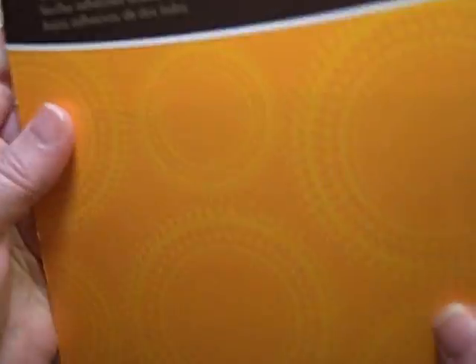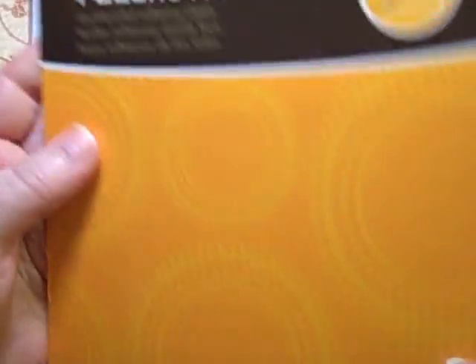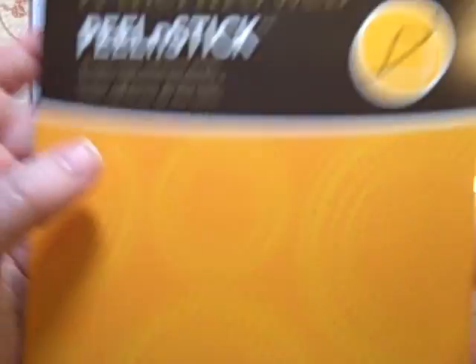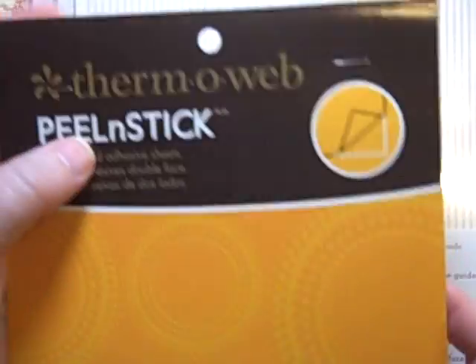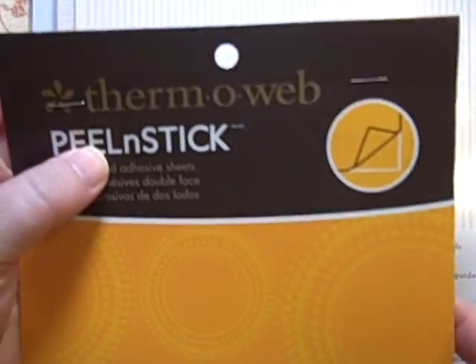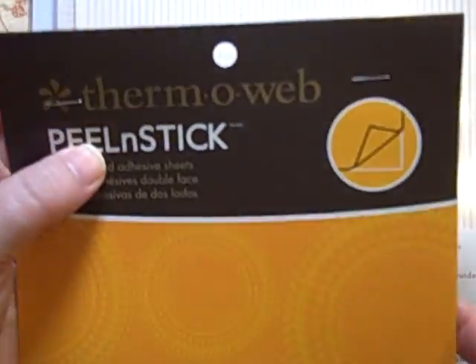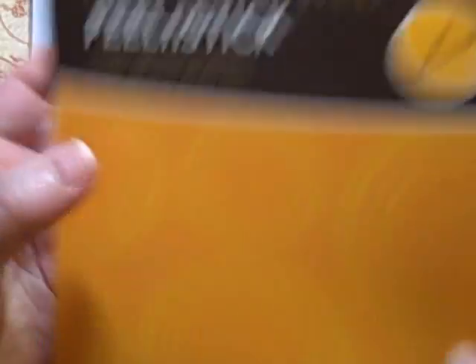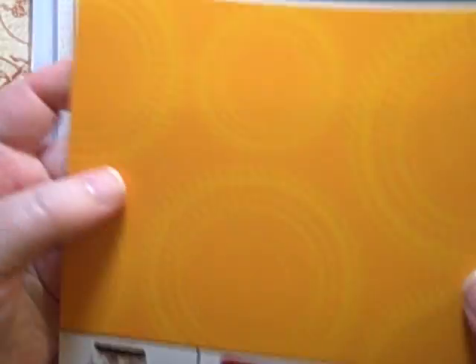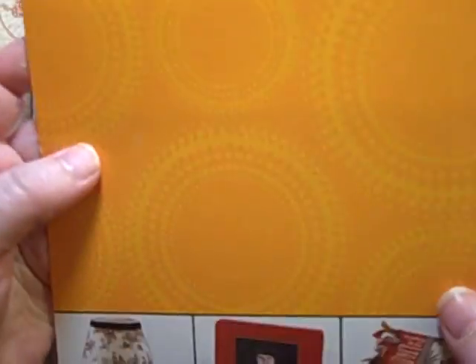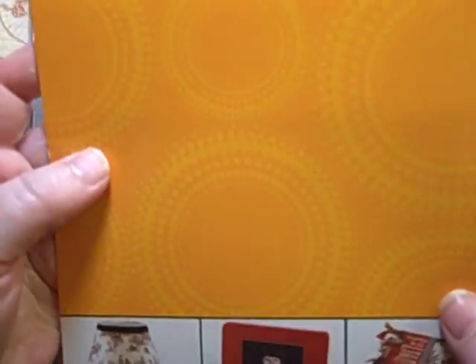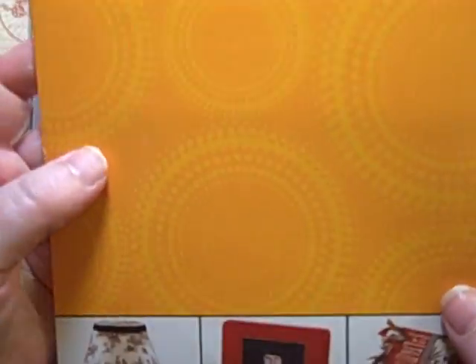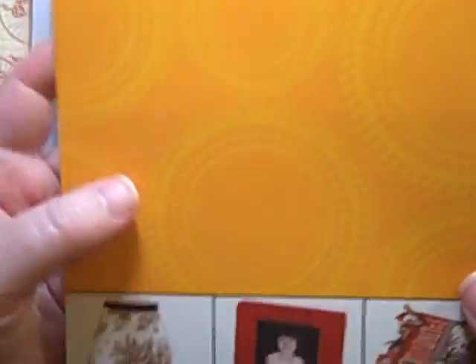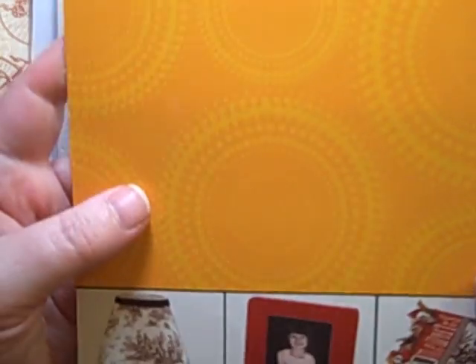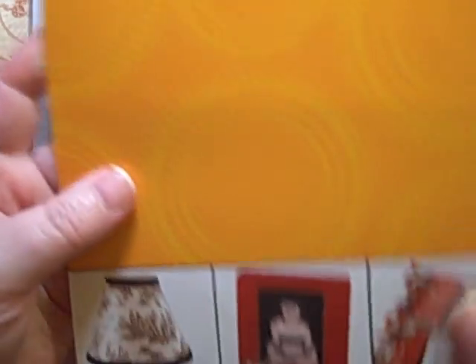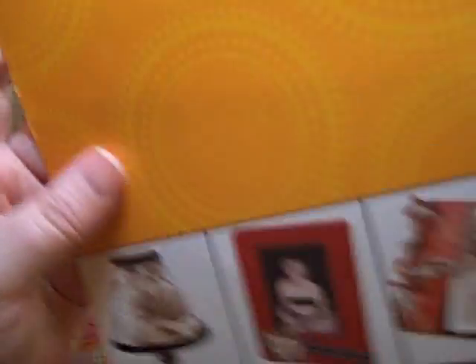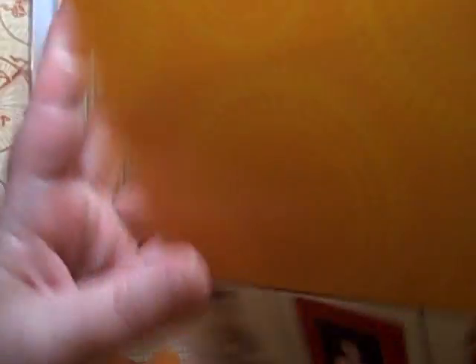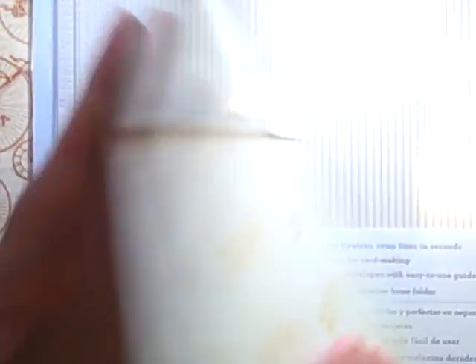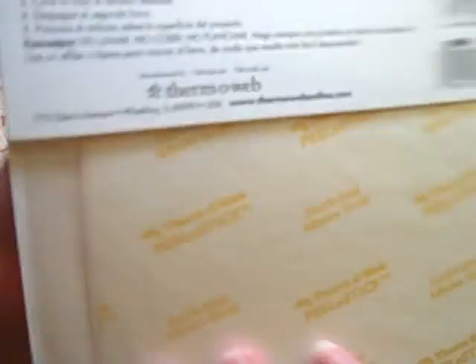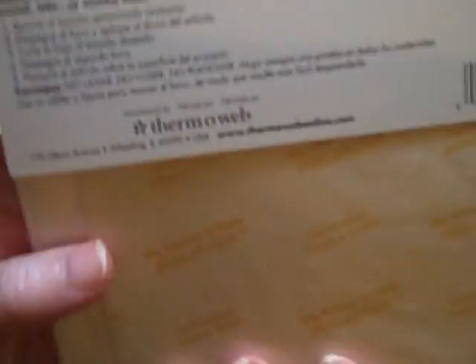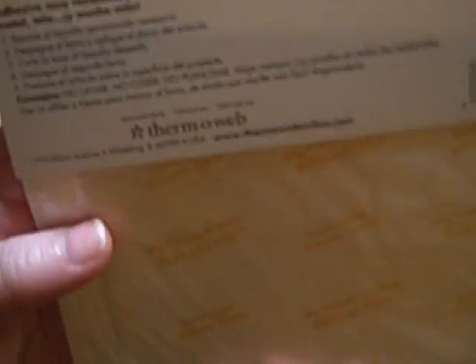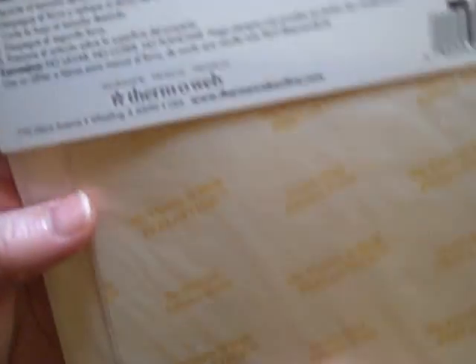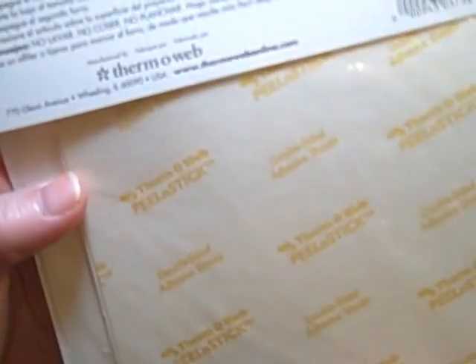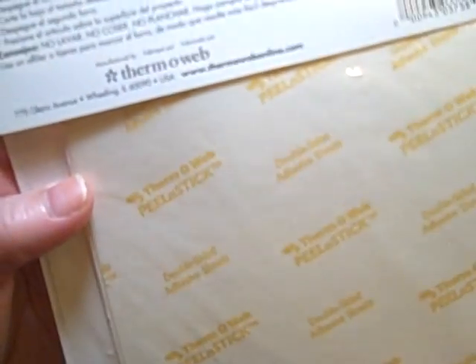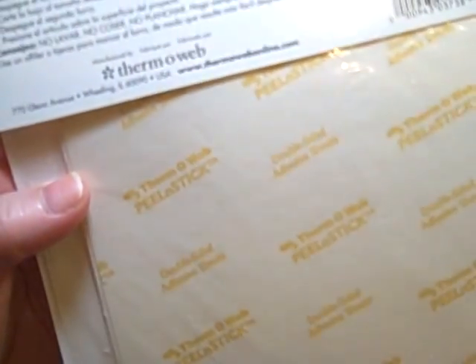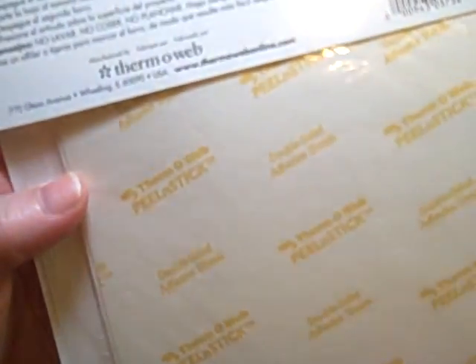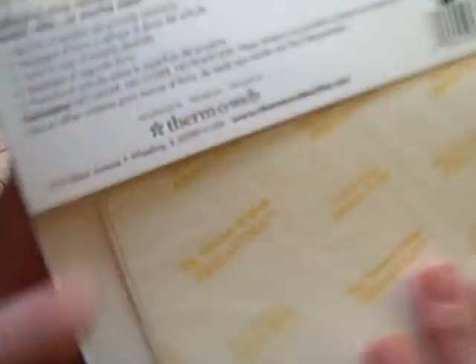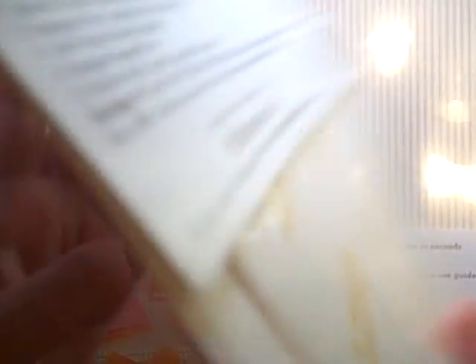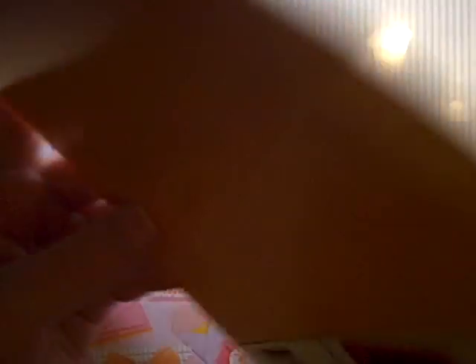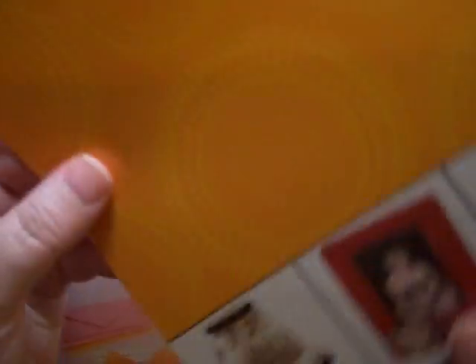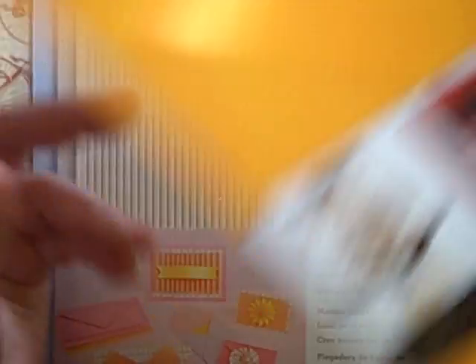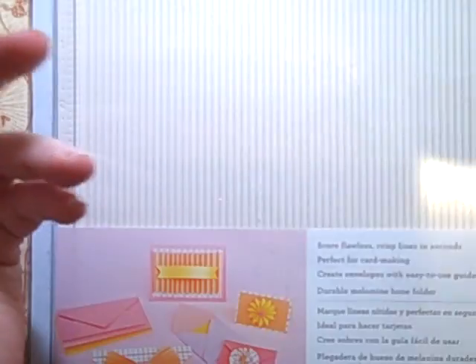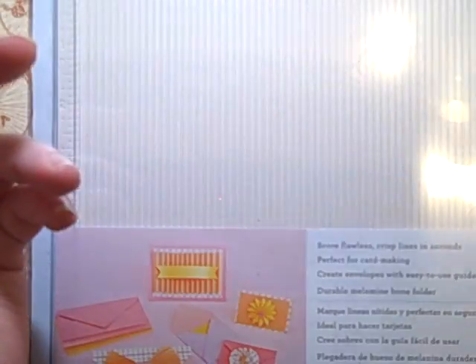I also picked up some Thermoweb with one of my coupons, because I always need this stuff.